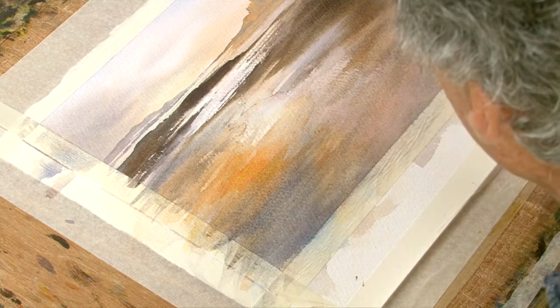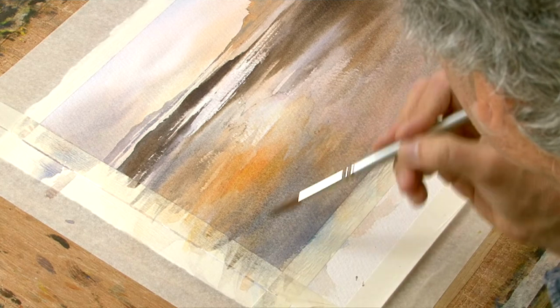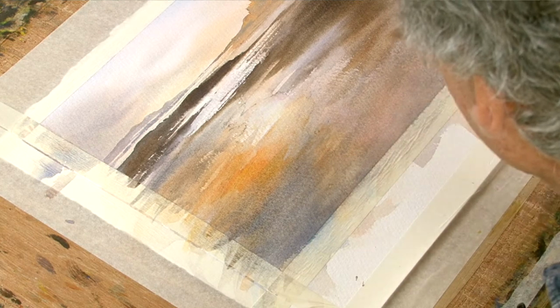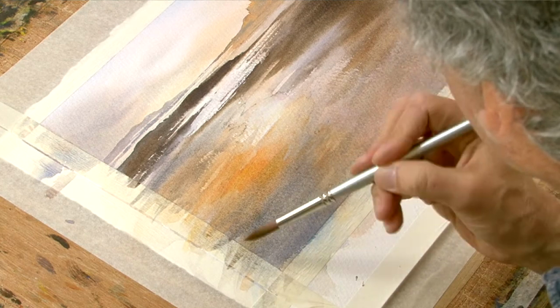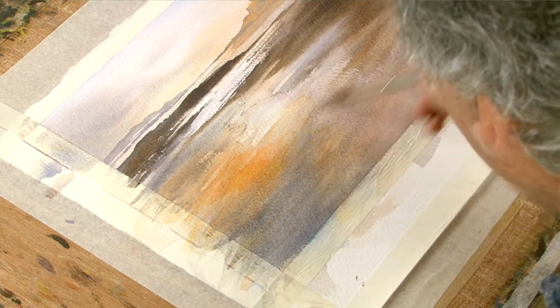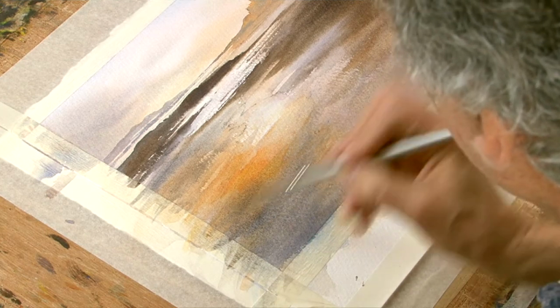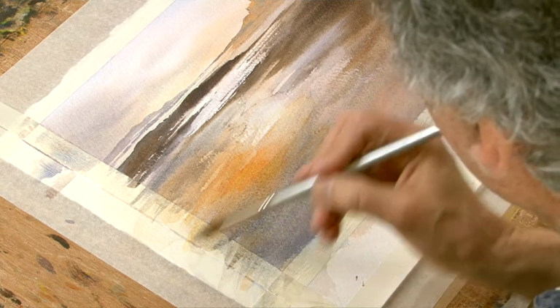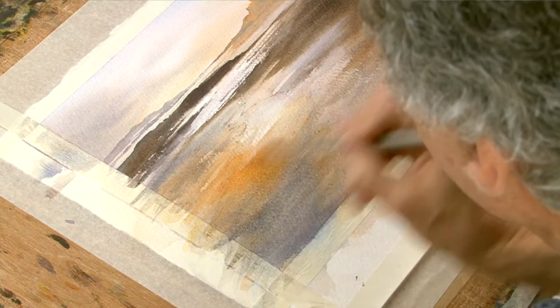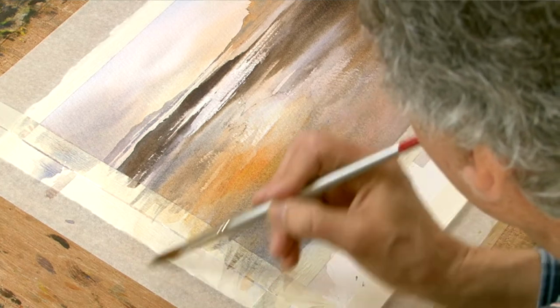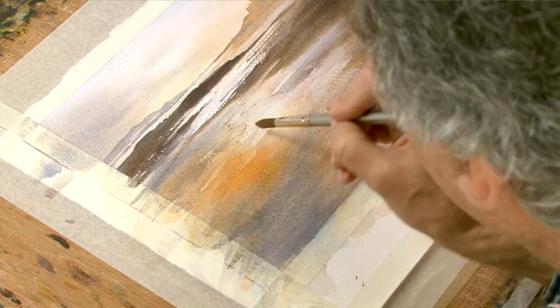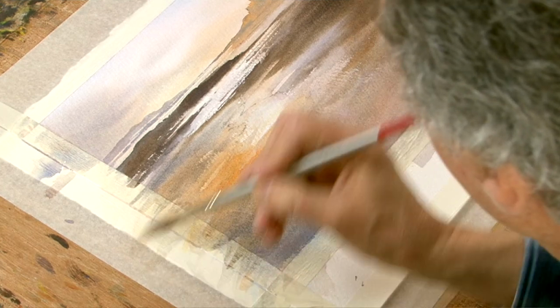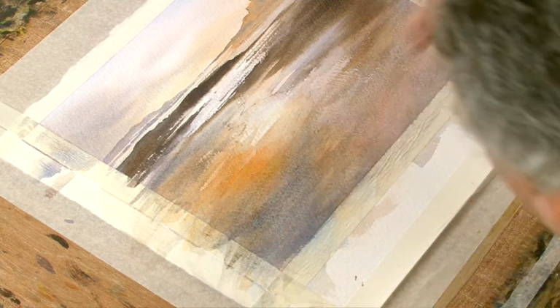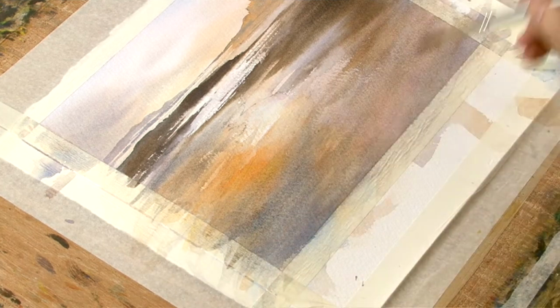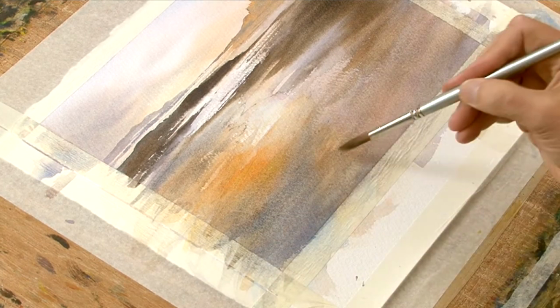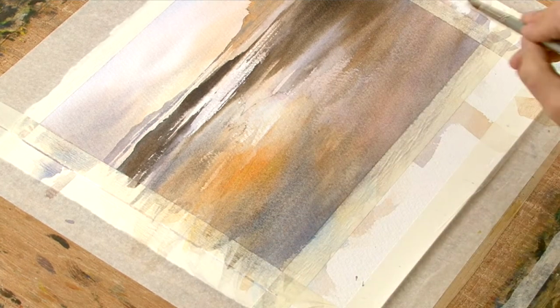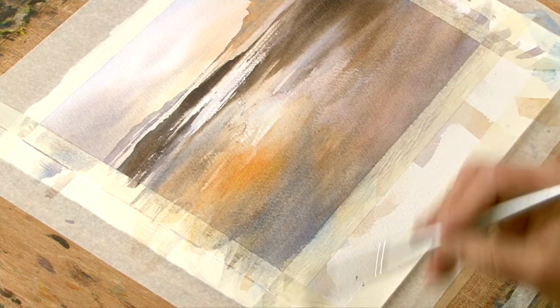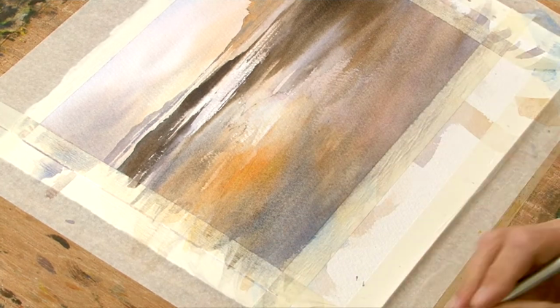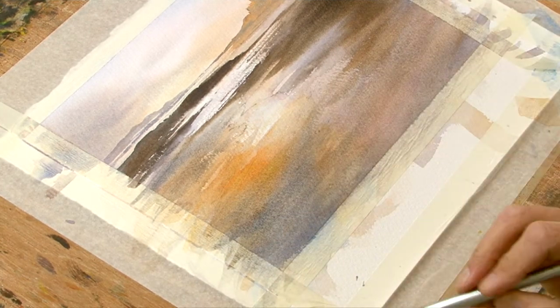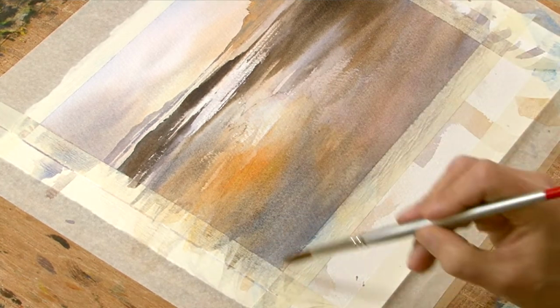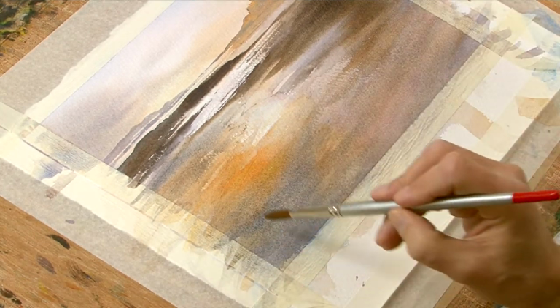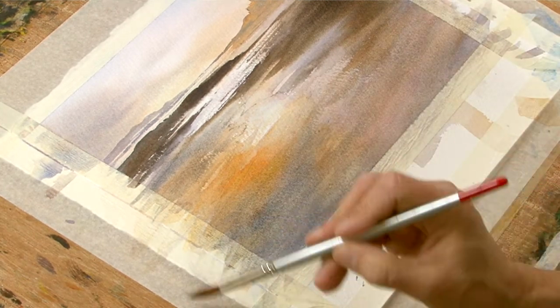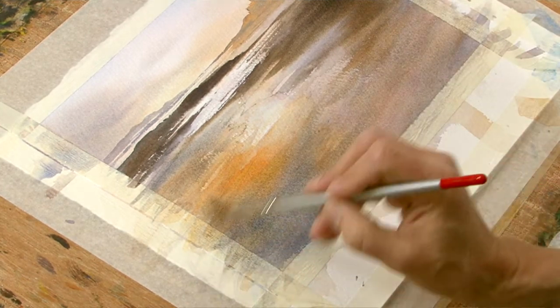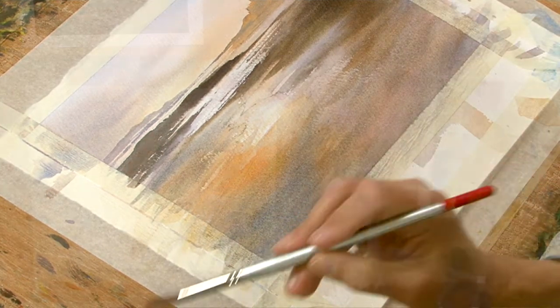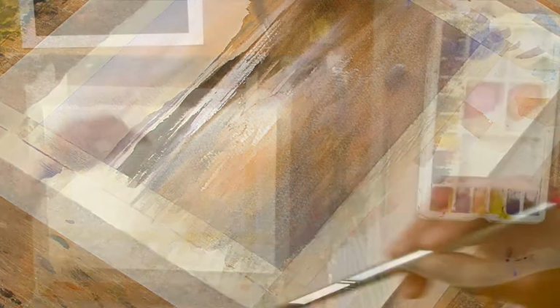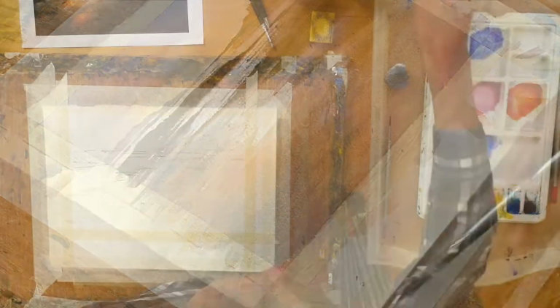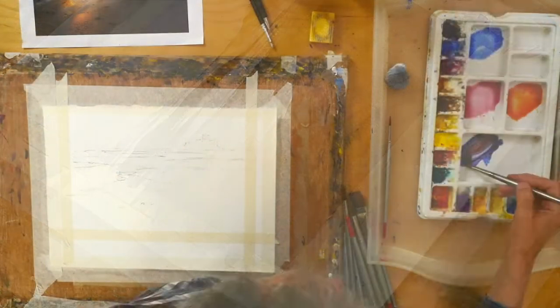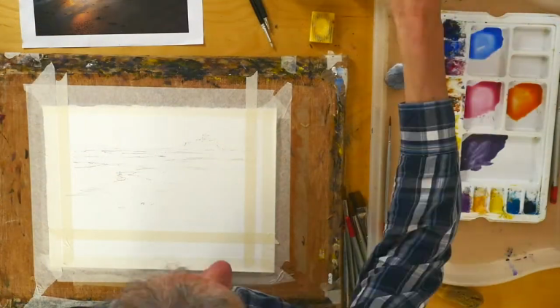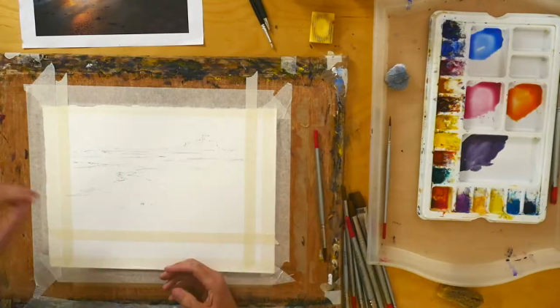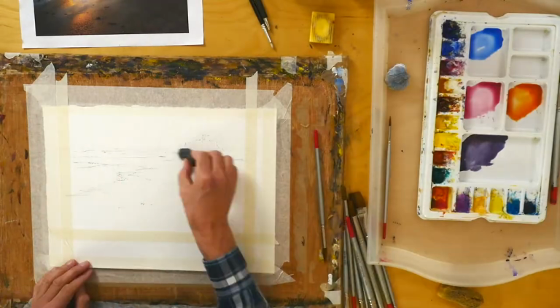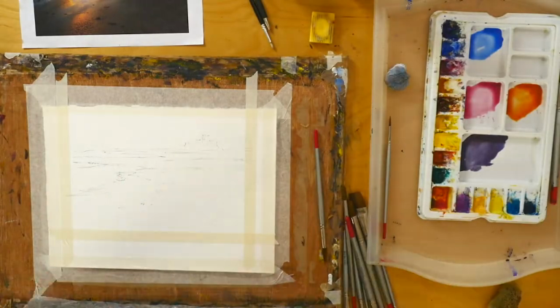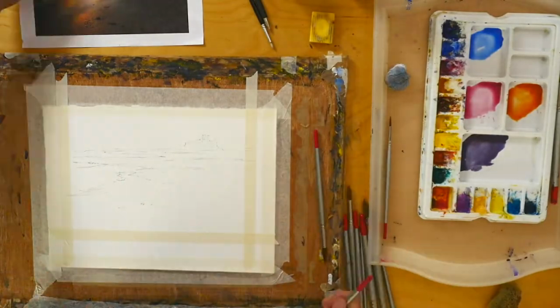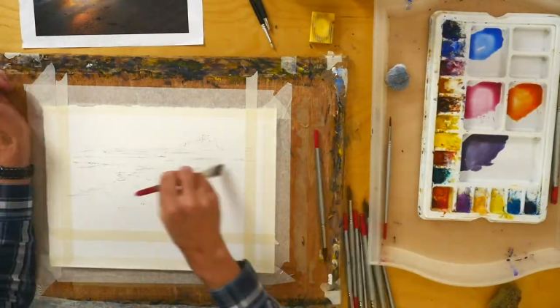The first thing is to get down over the whole paper these nice light washes.